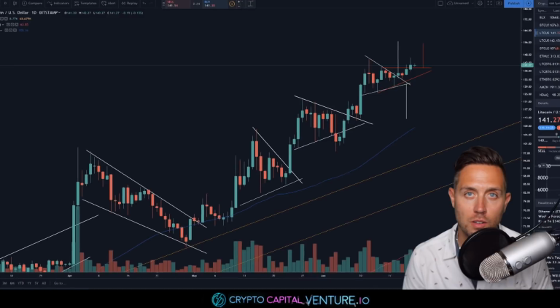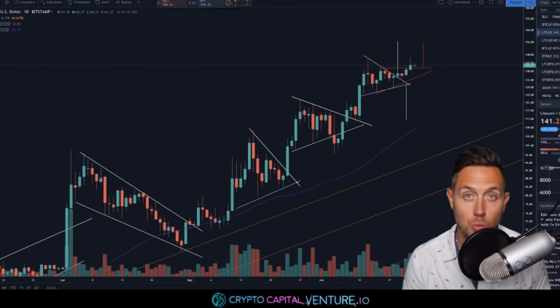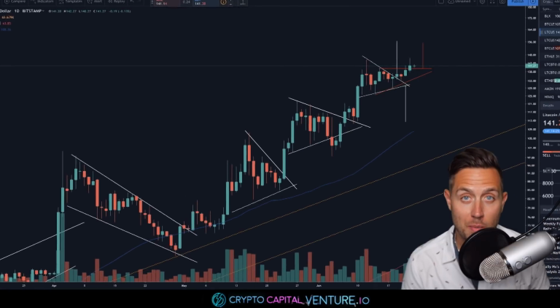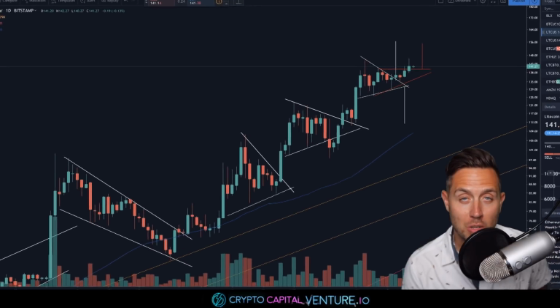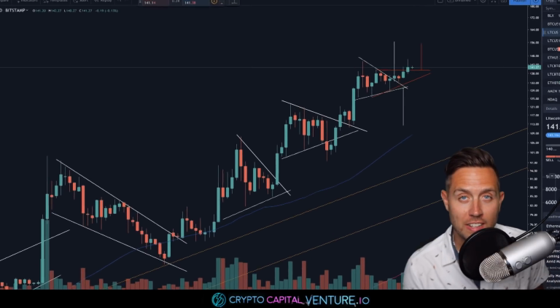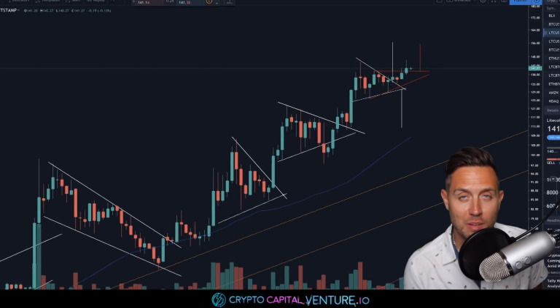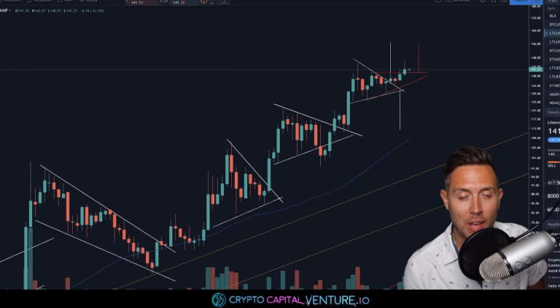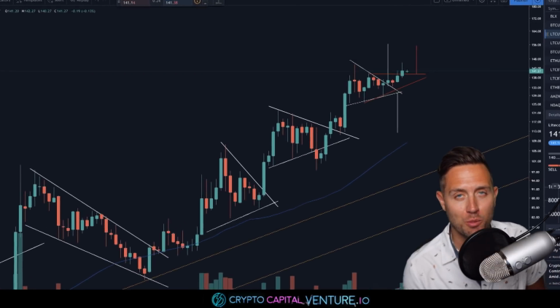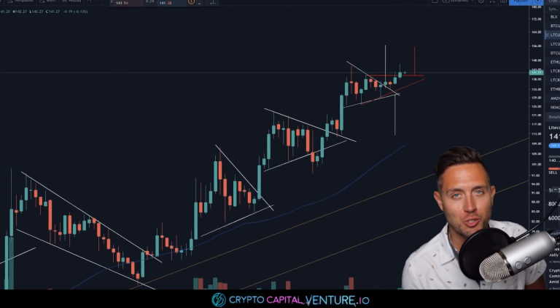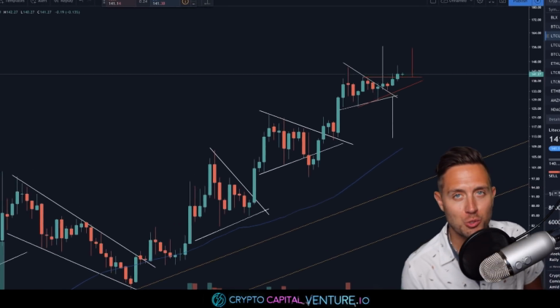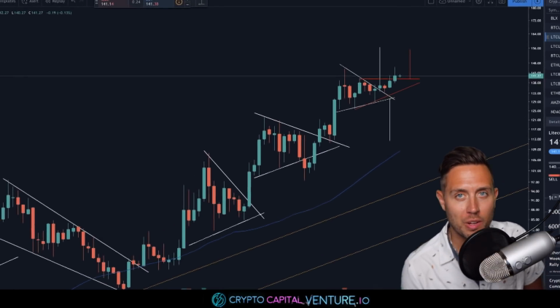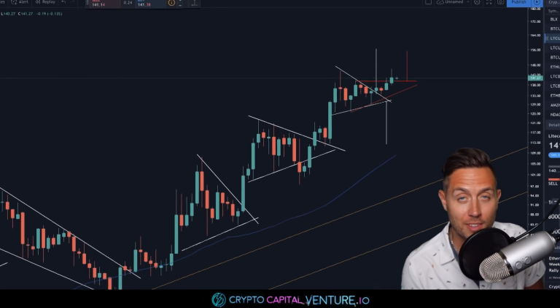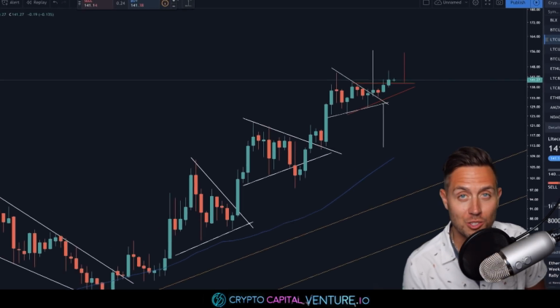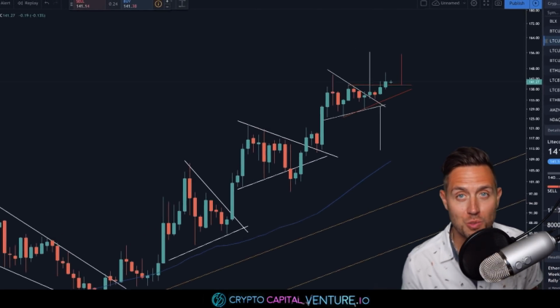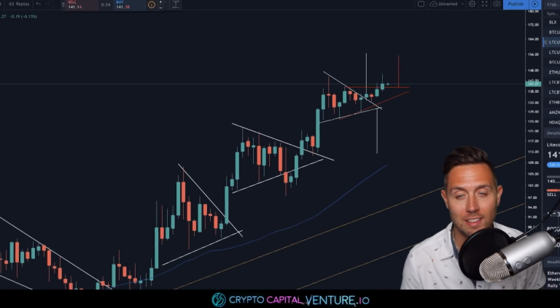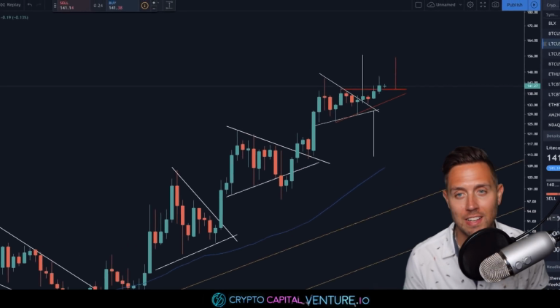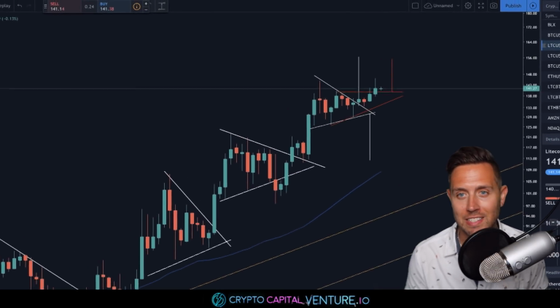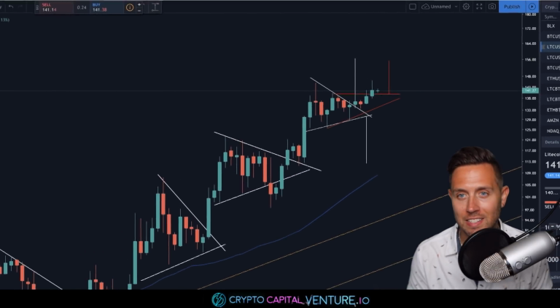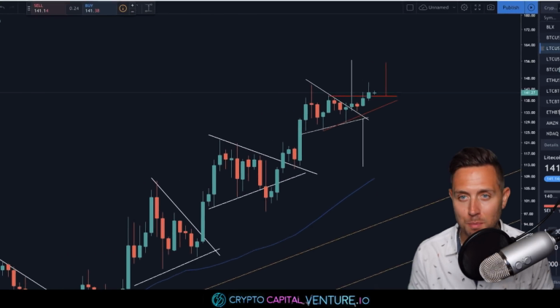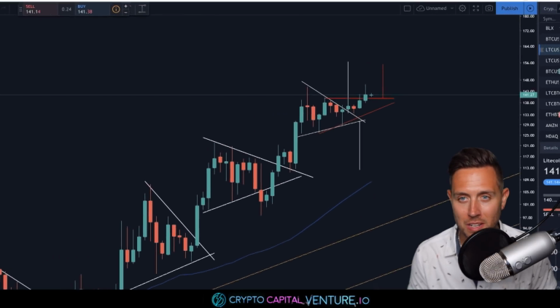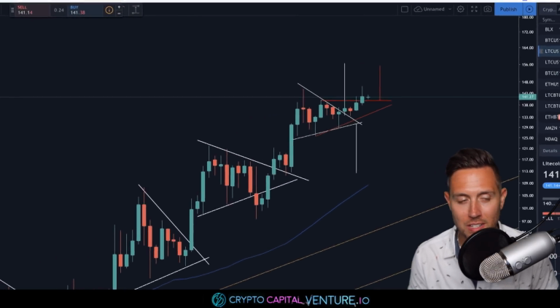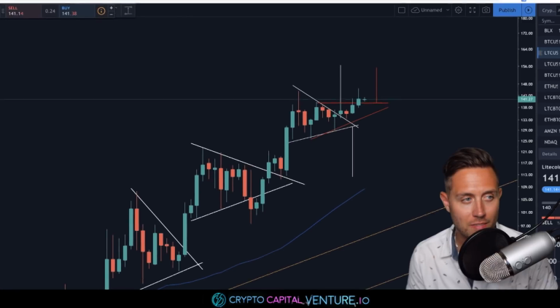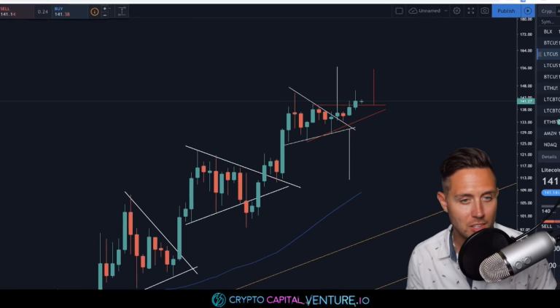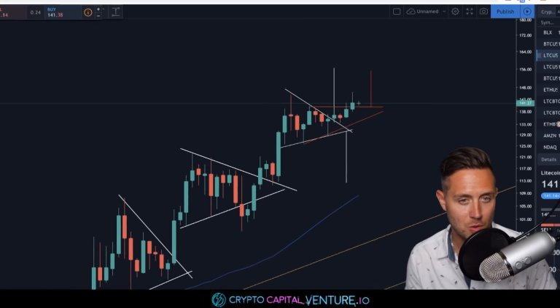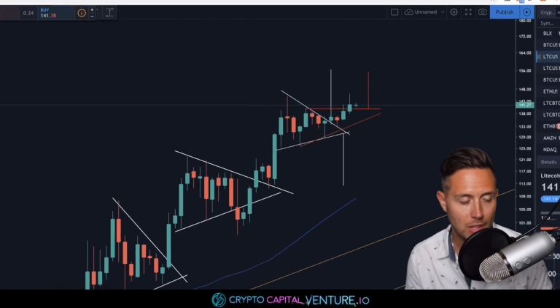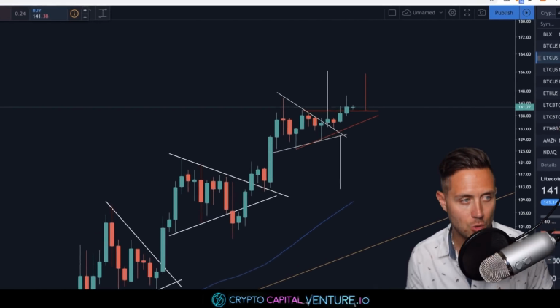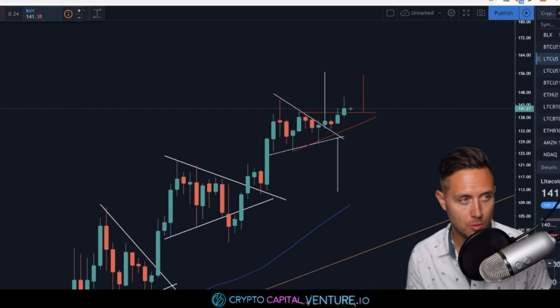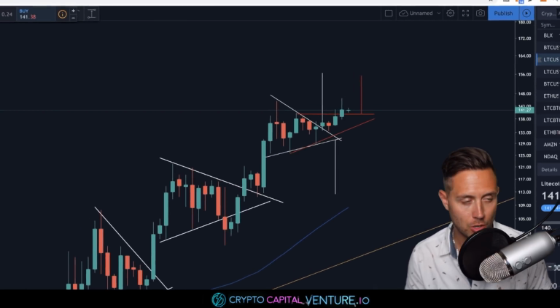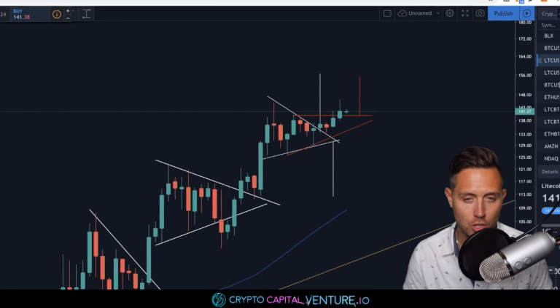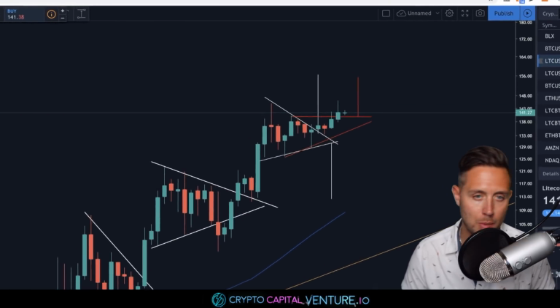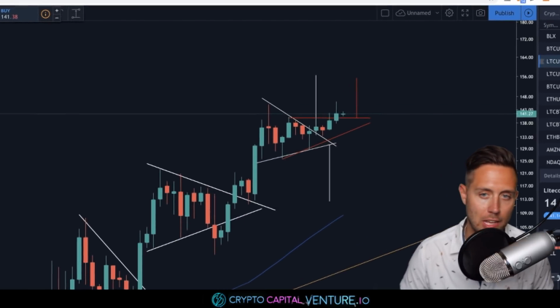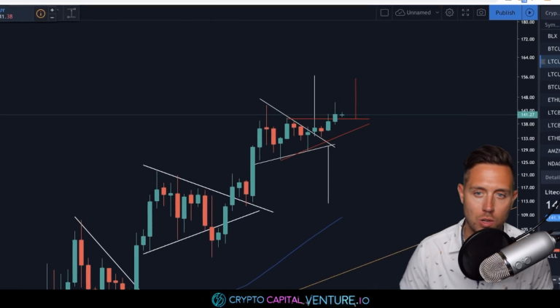What's up, everyone? Dan here, Crypto Capital Venture, June 23rd, 2019. It's a midnight video. We're going to talk about Litecoin.